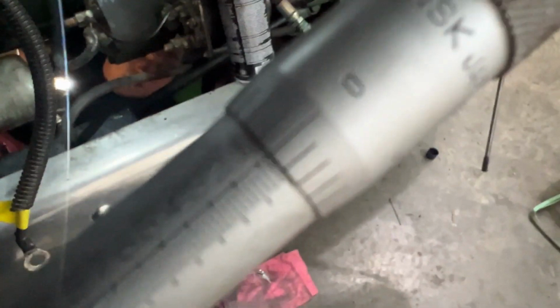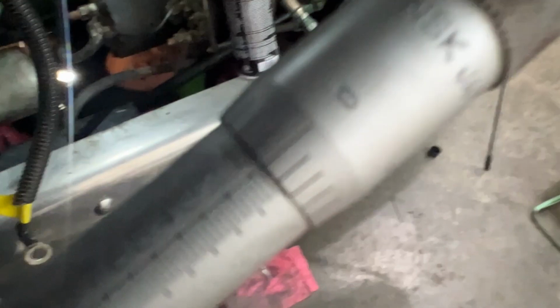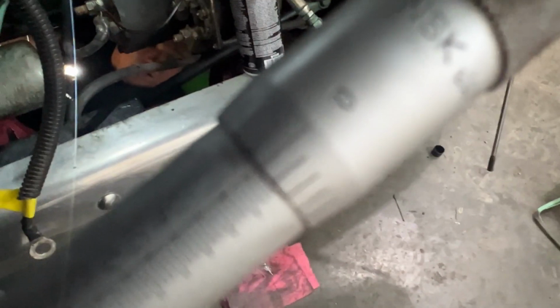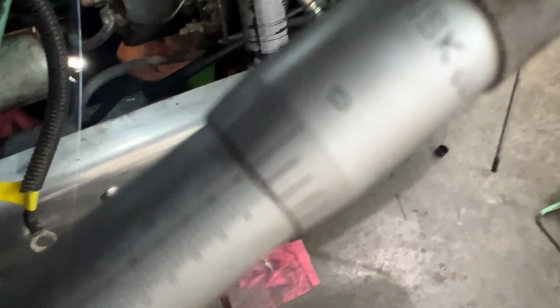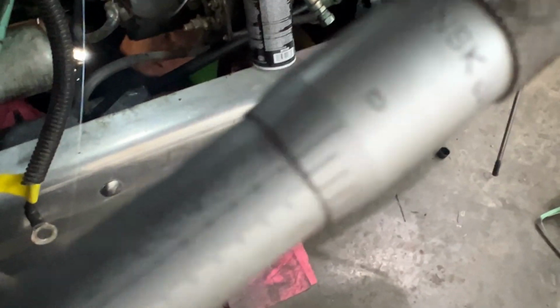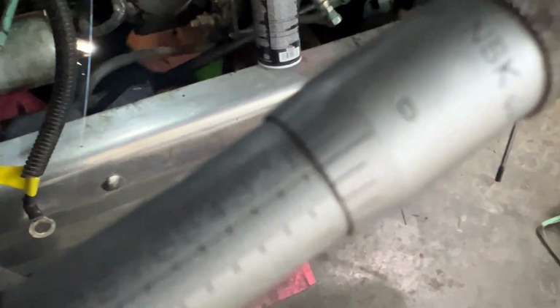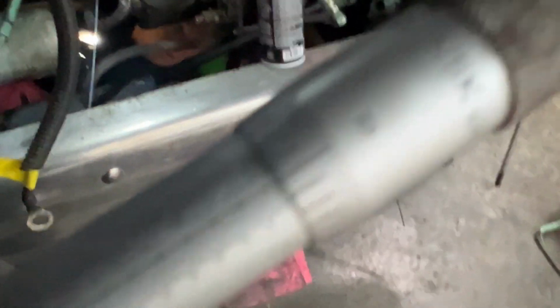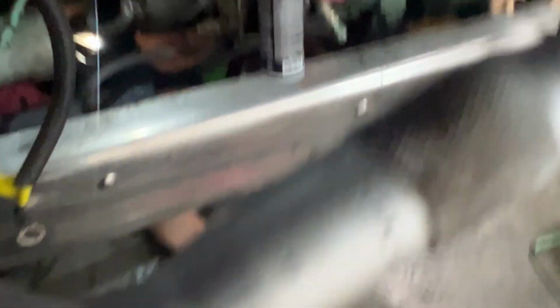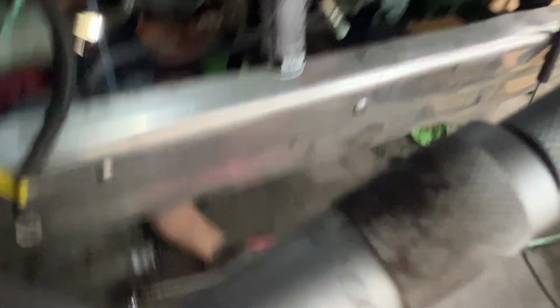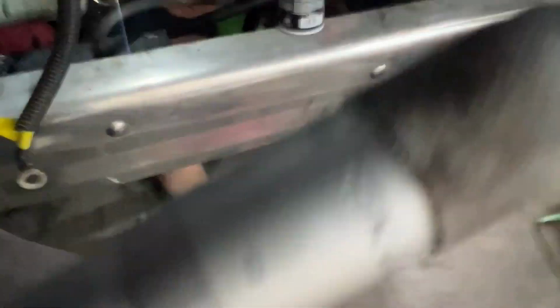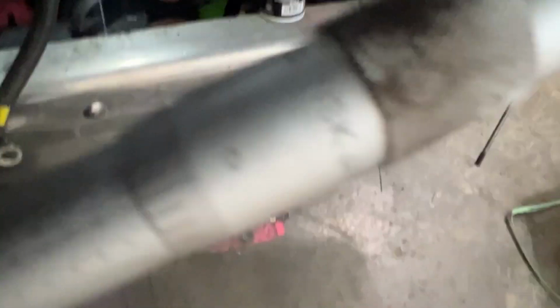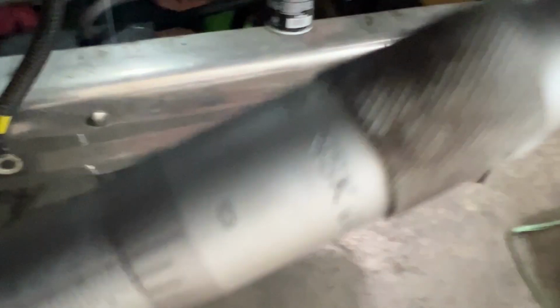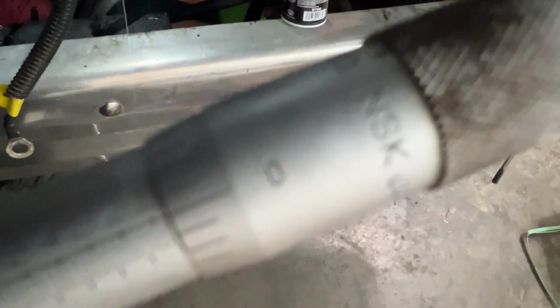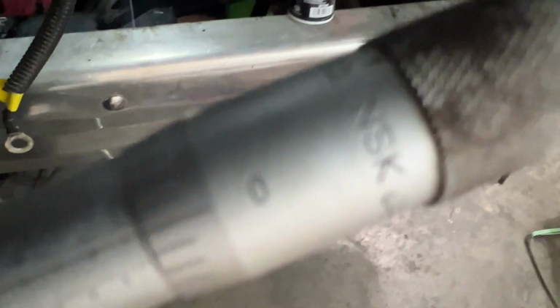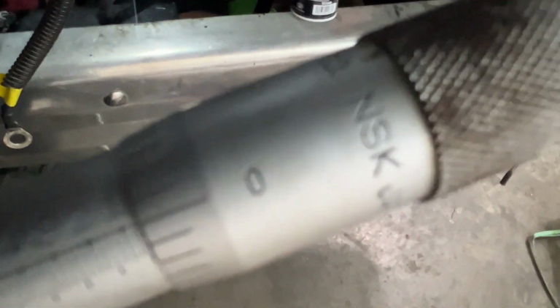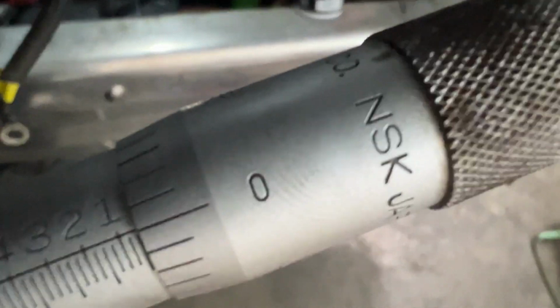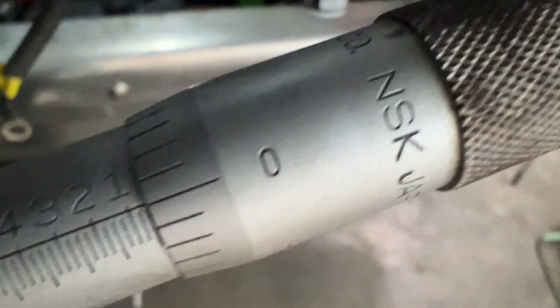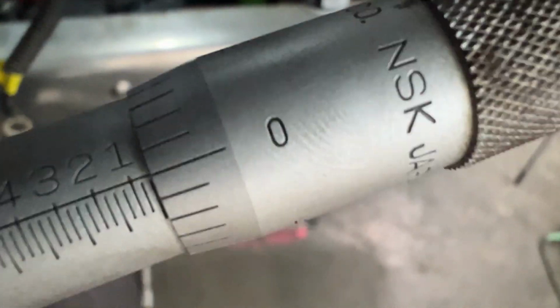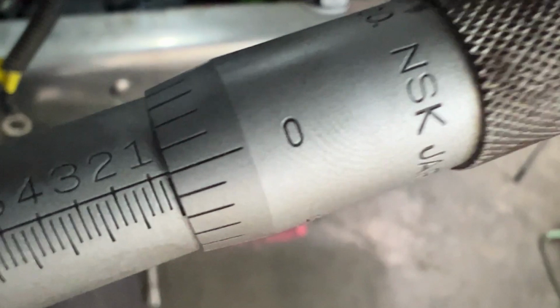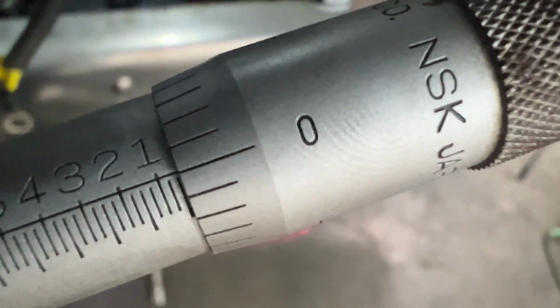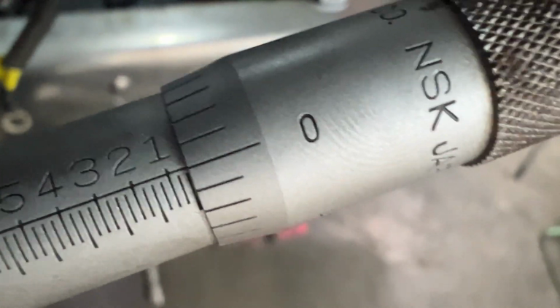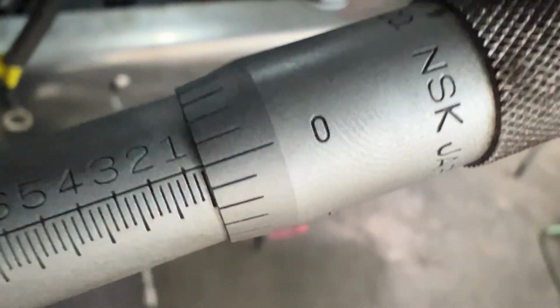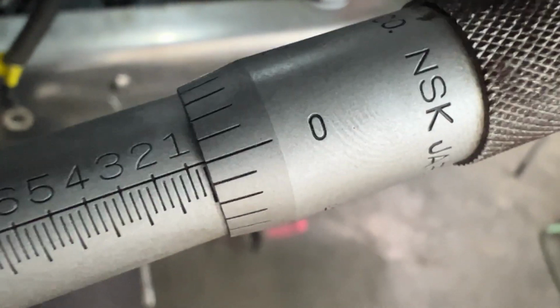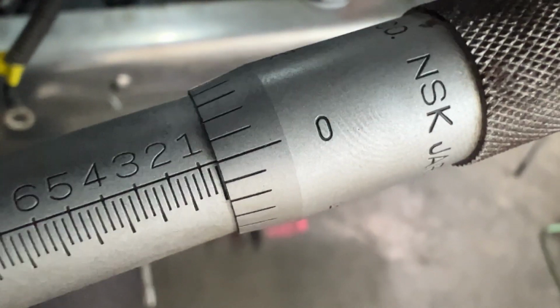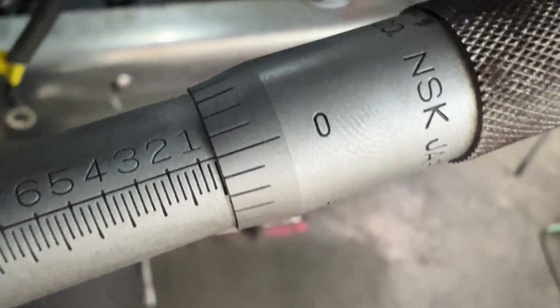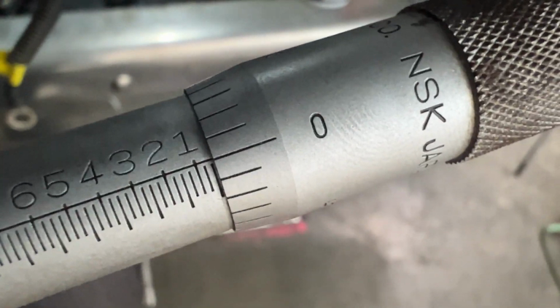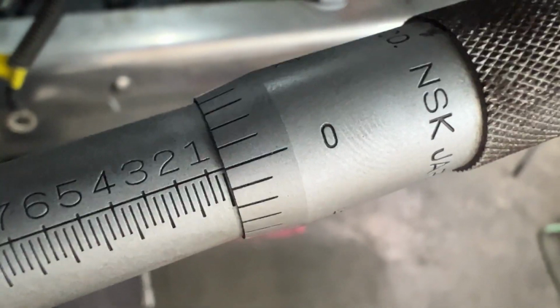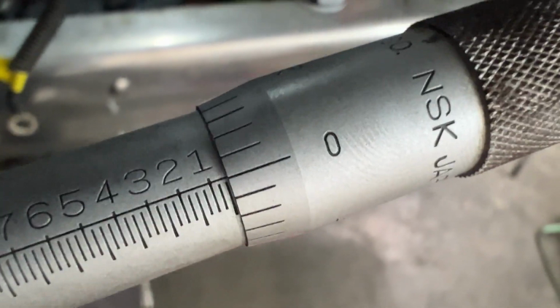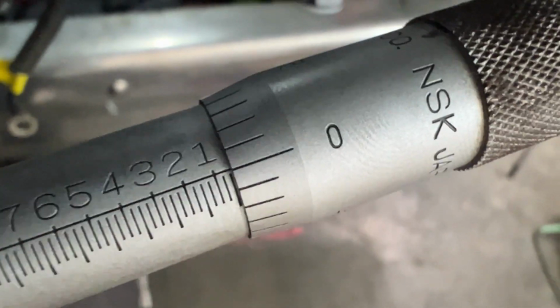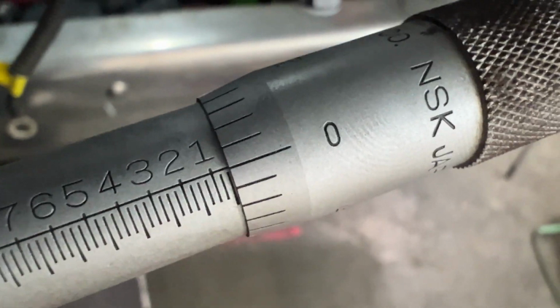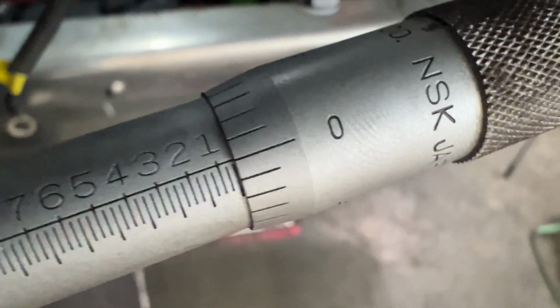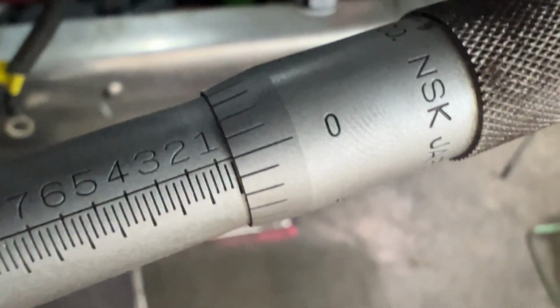We're using this depth gauge to make sure, as we're fitting the liners, that the heights of the liners are properly set.